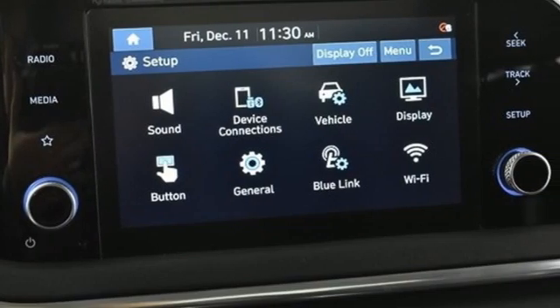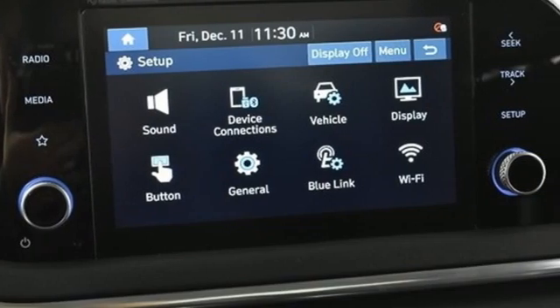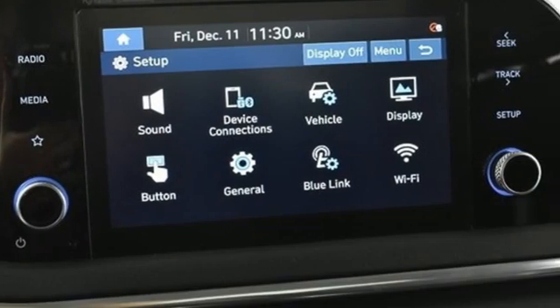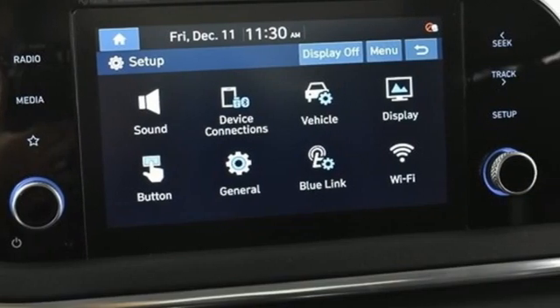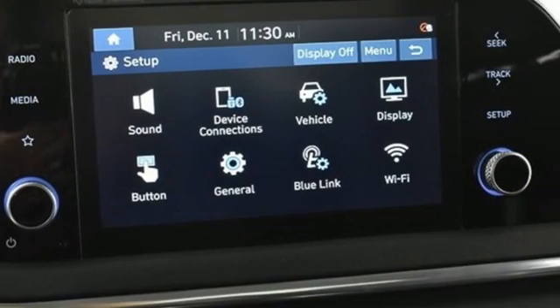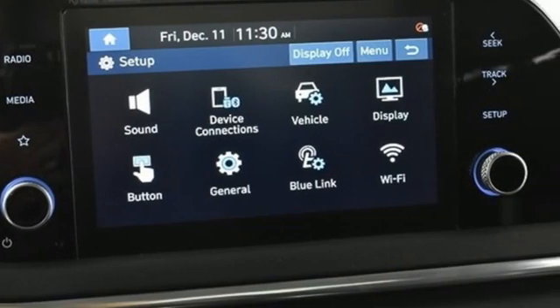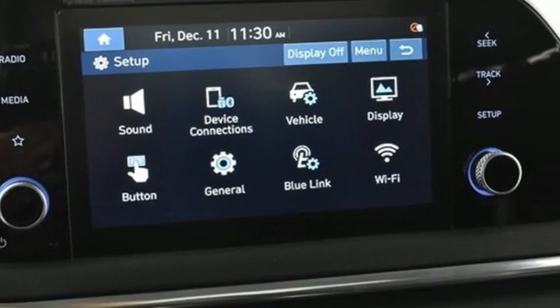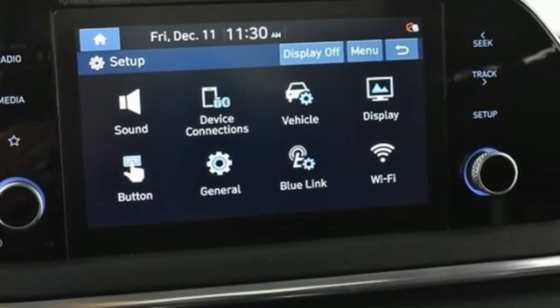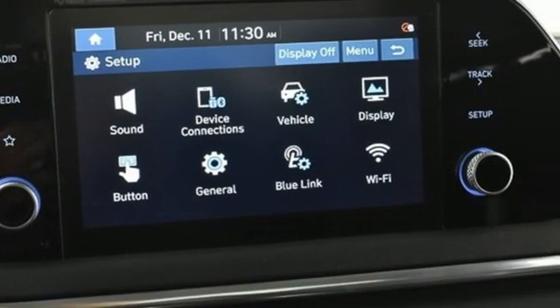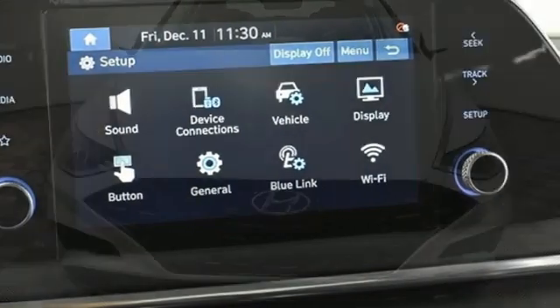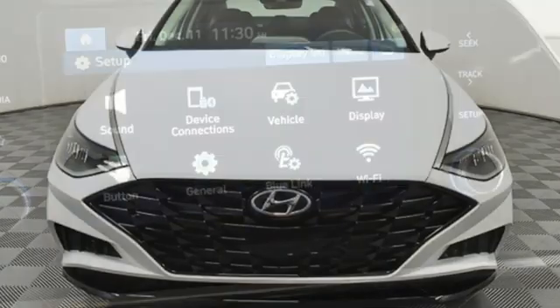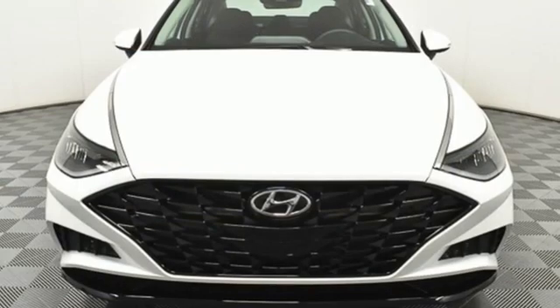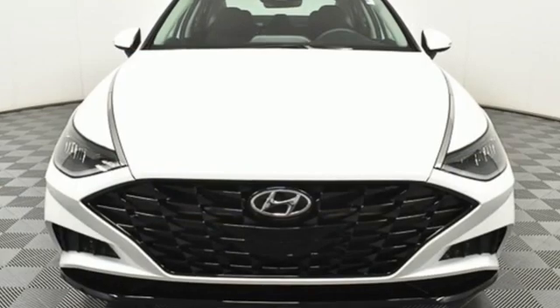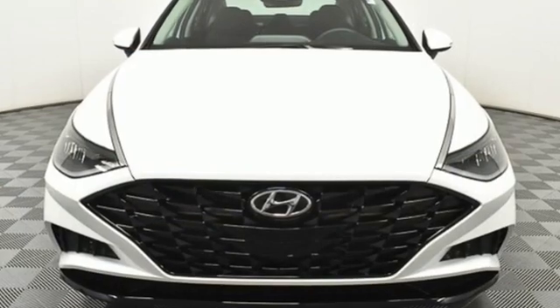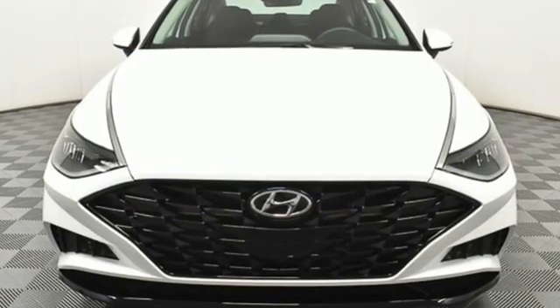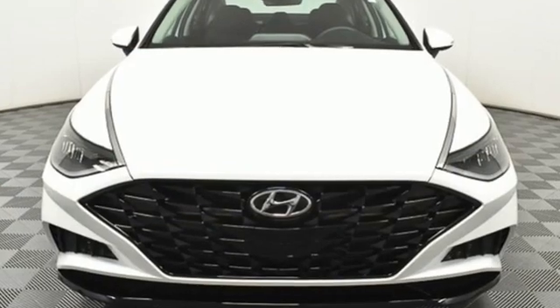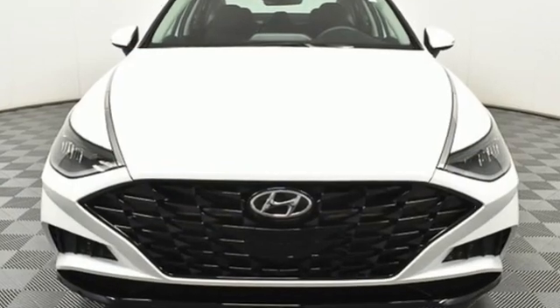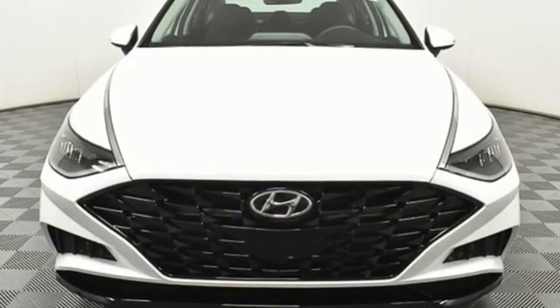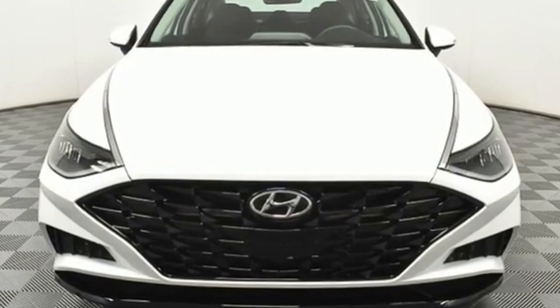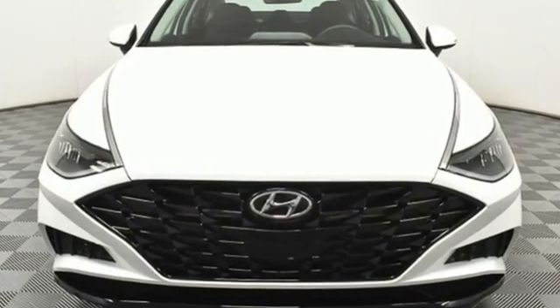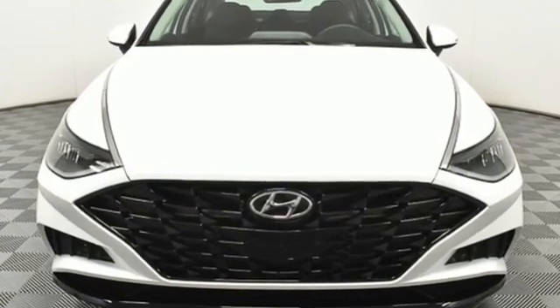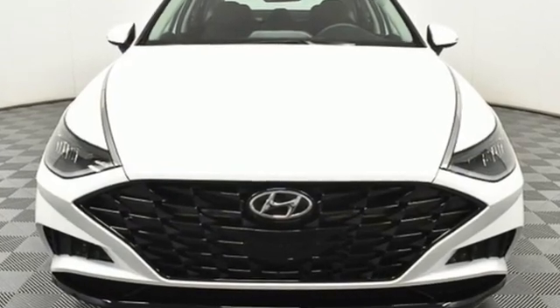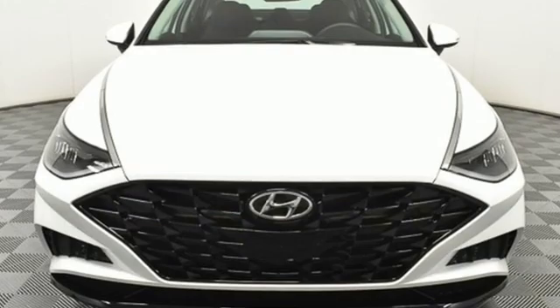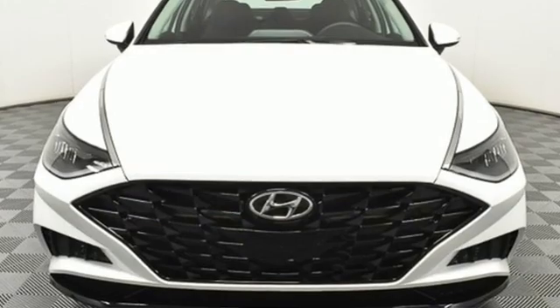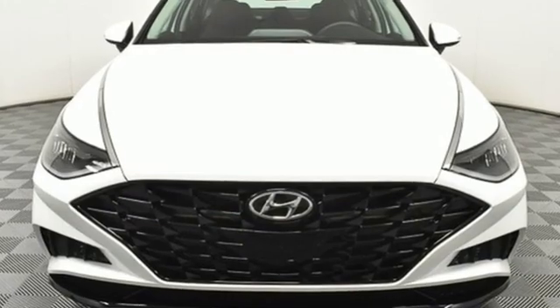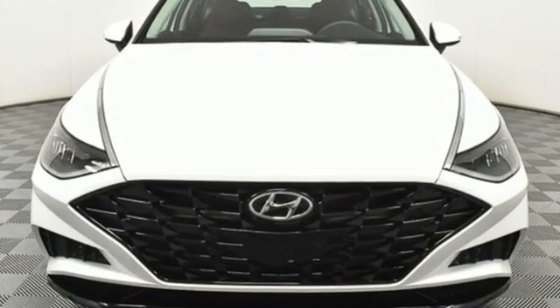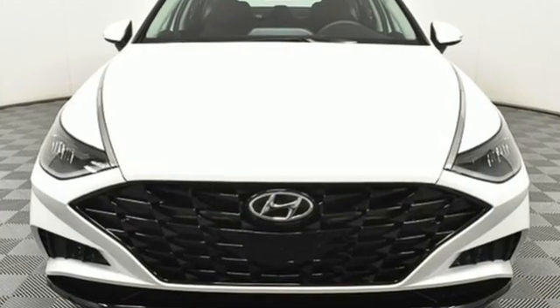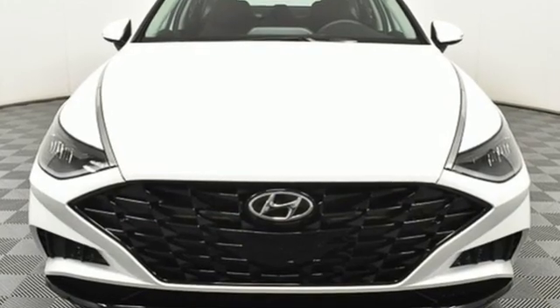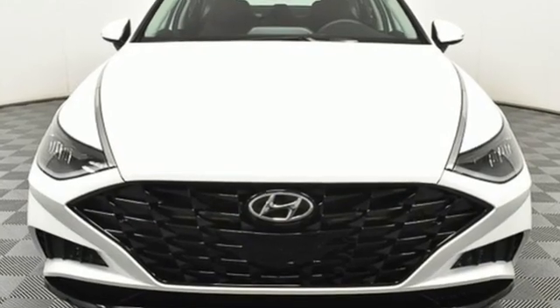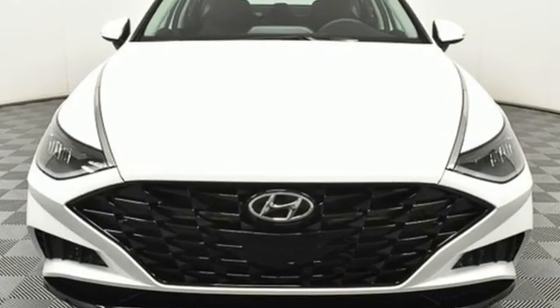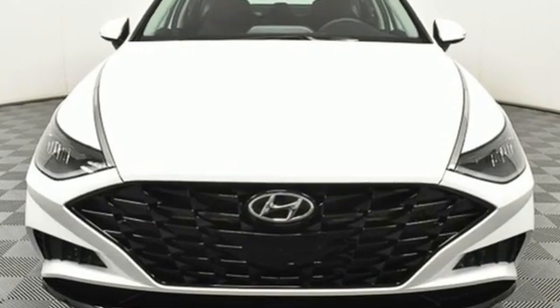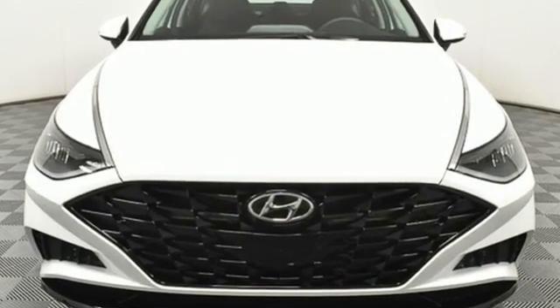Hyundai's attention to detail means a better driving experience for you. Hurry in today for a test drive.